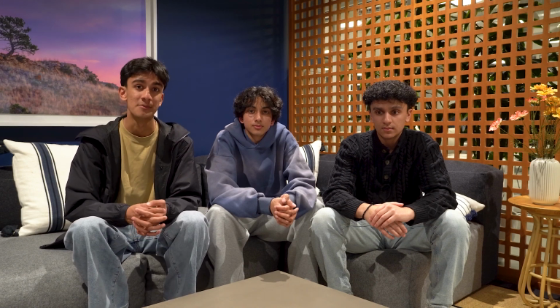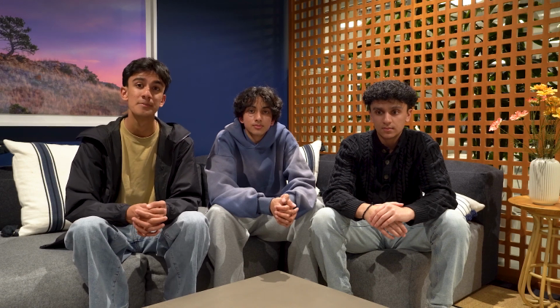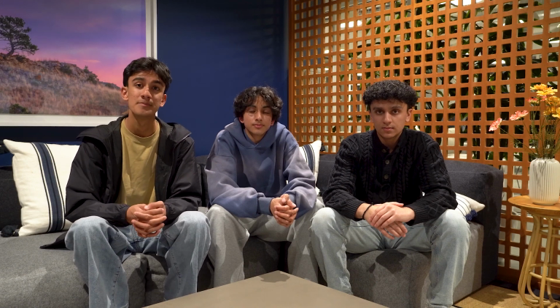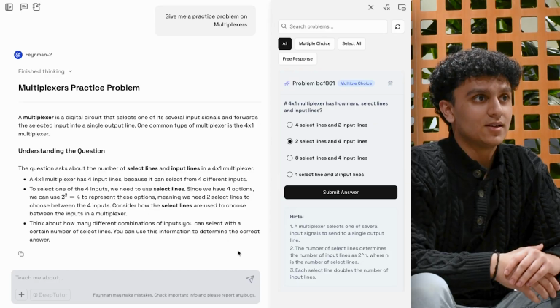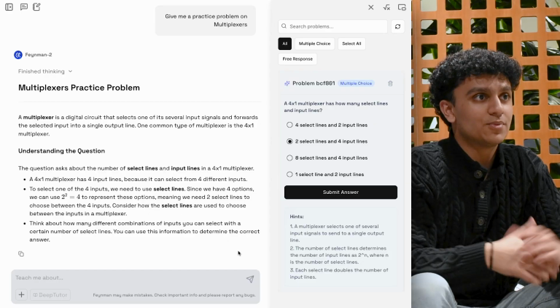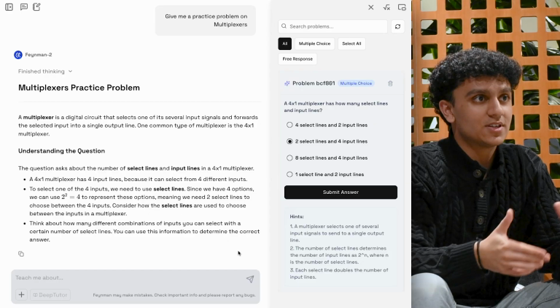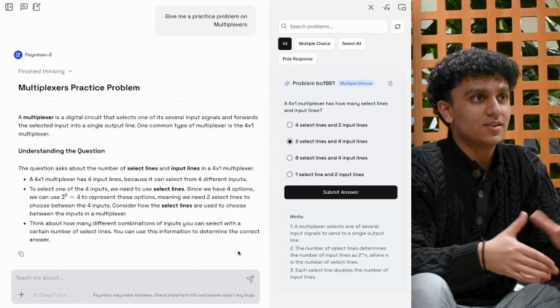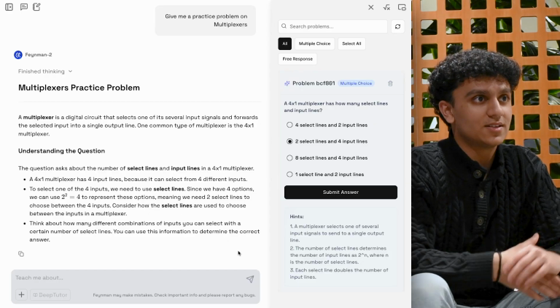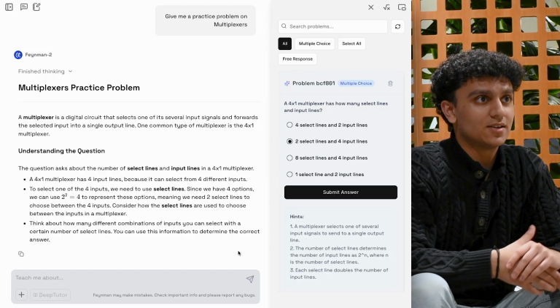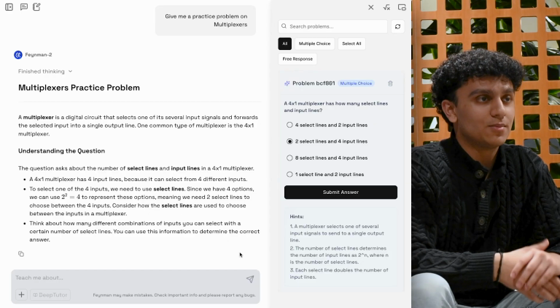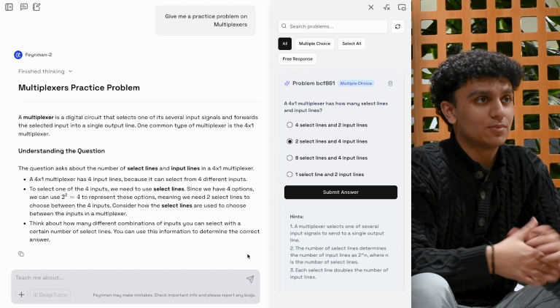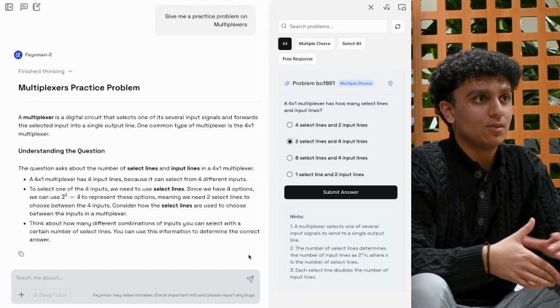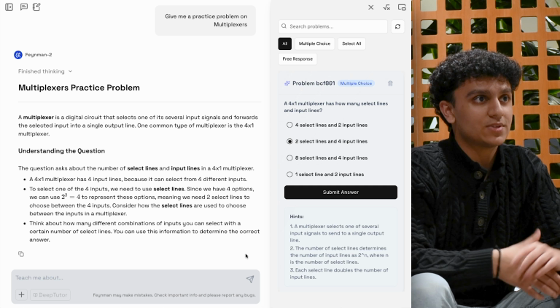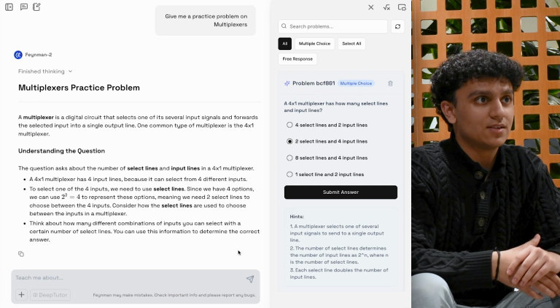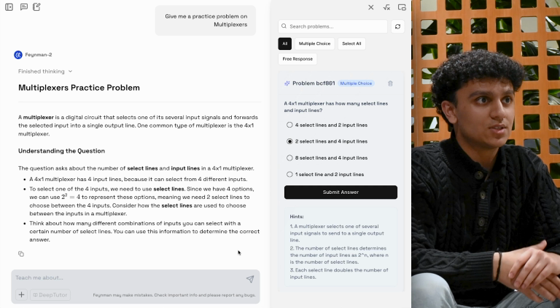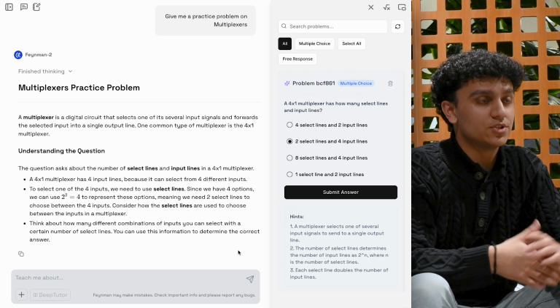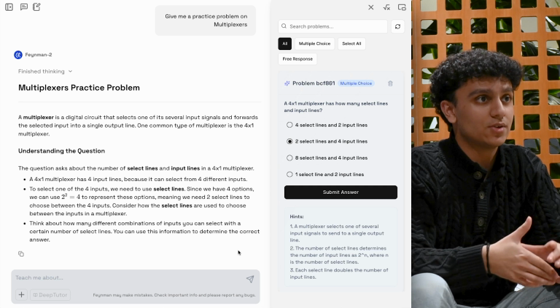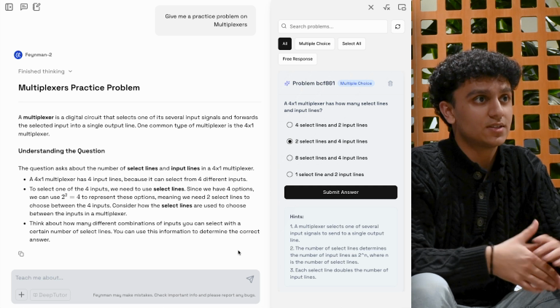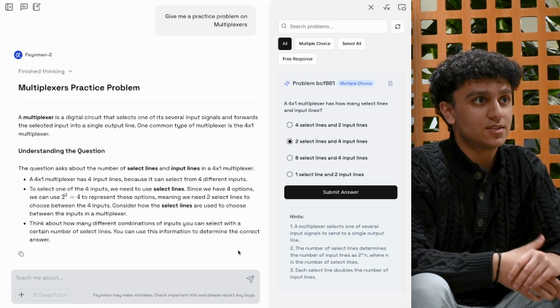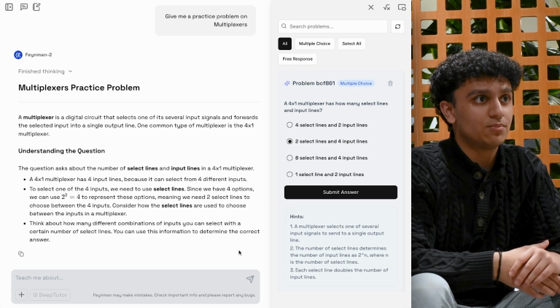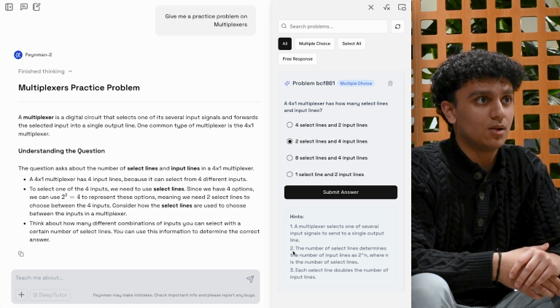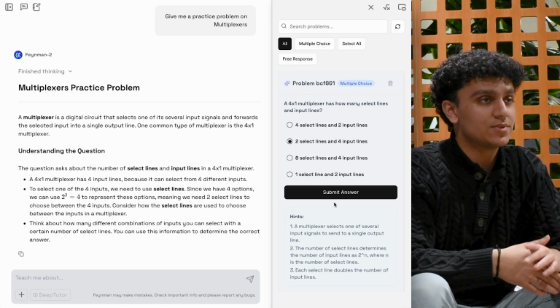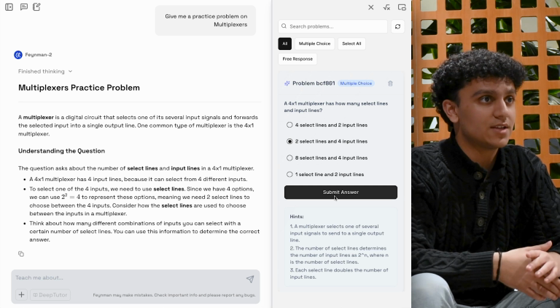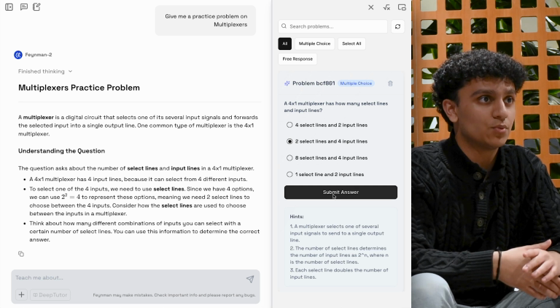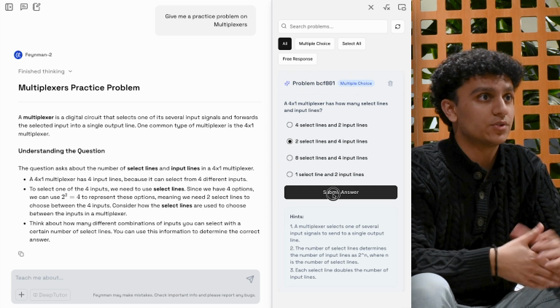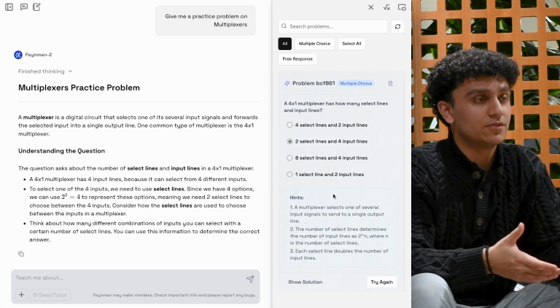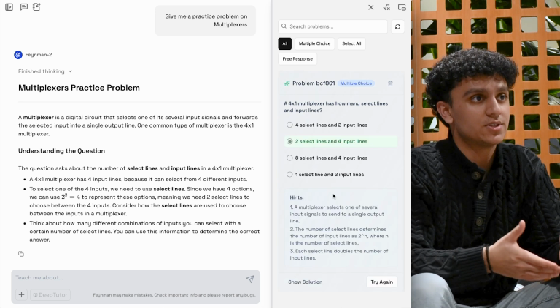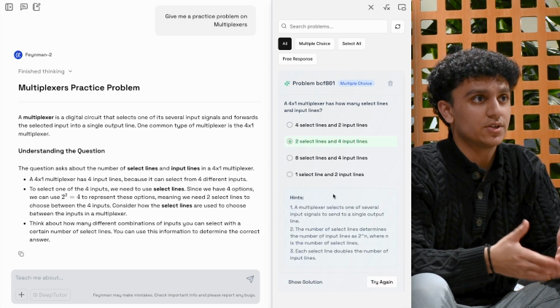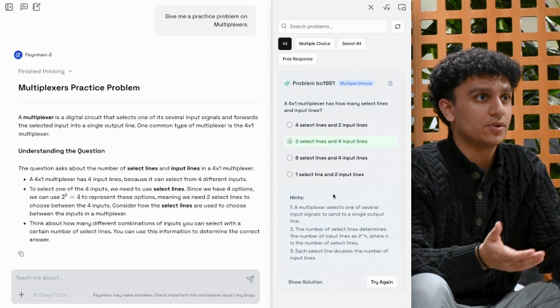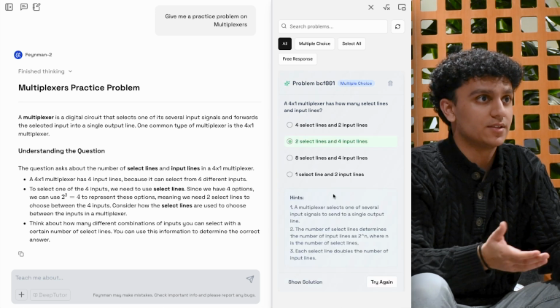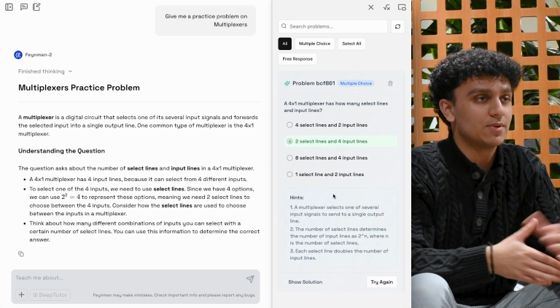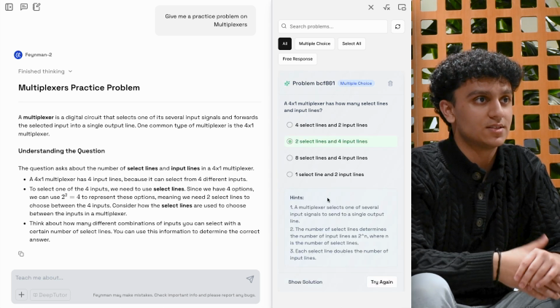I'm particularly excited about the problems canvas, which generates custom problems as you work through different material in the spaces.